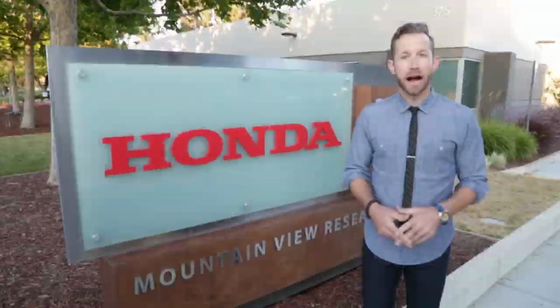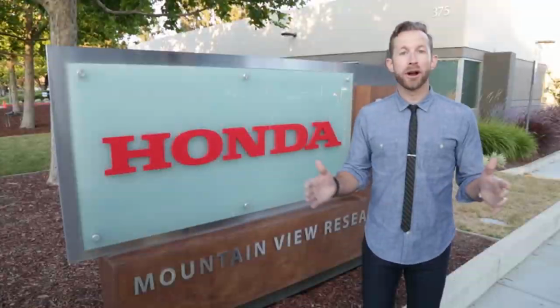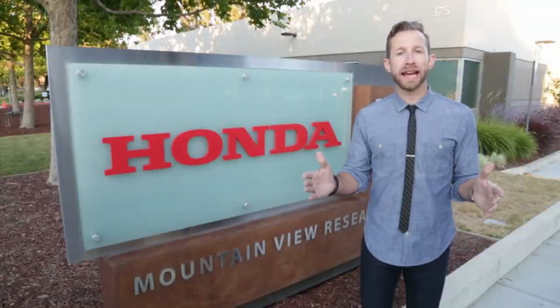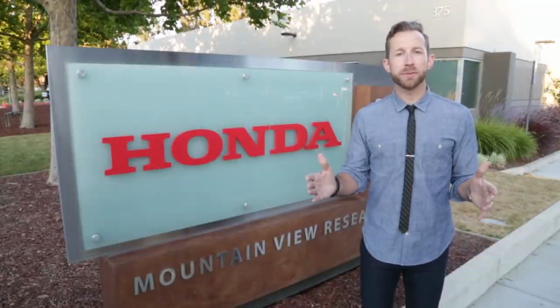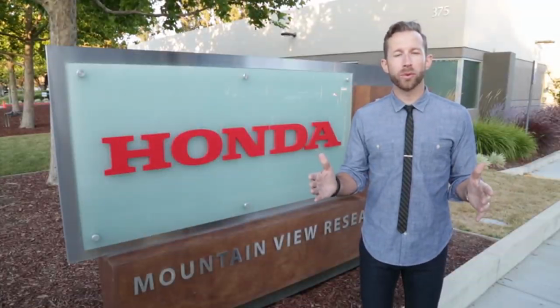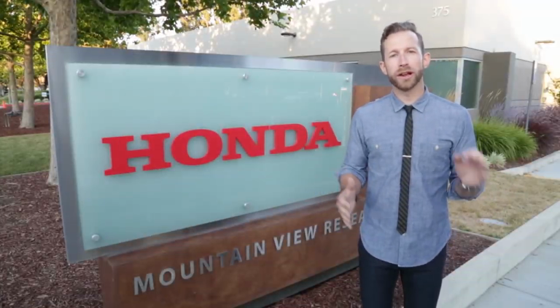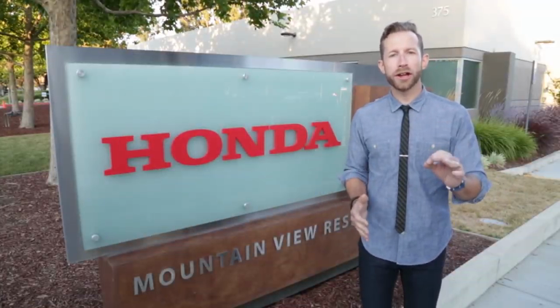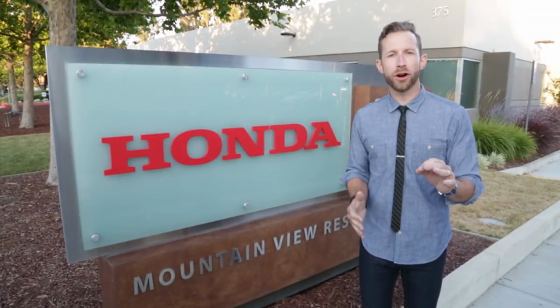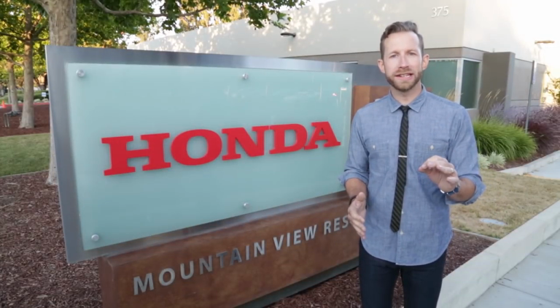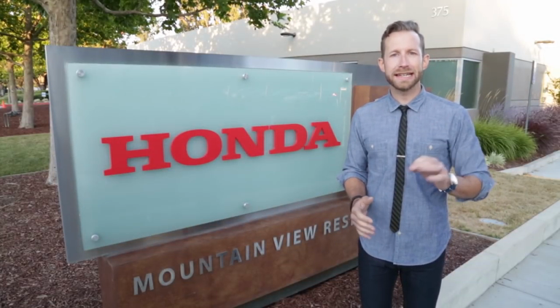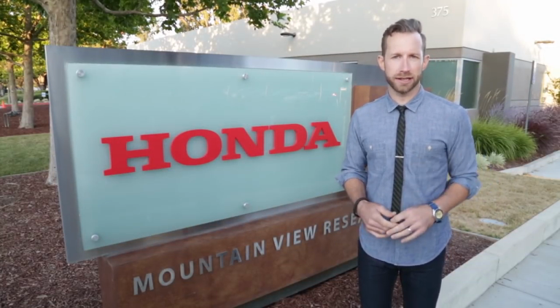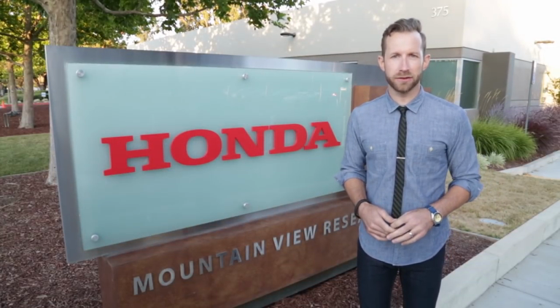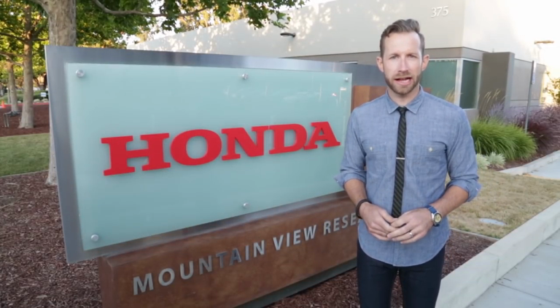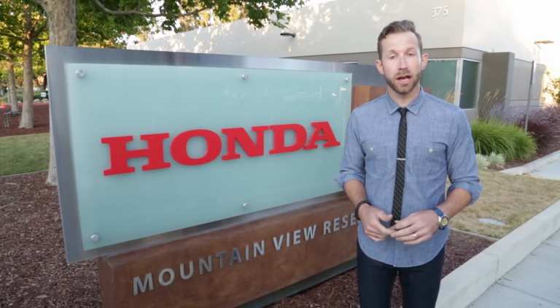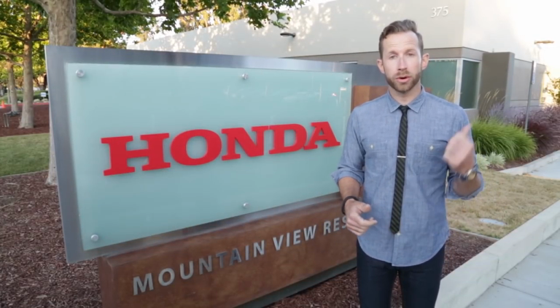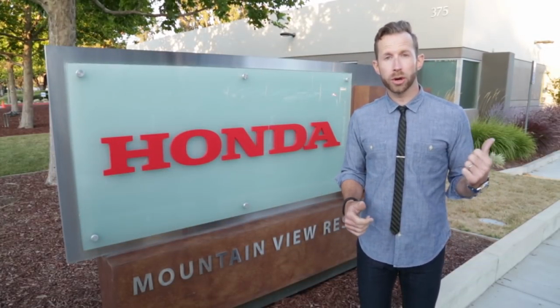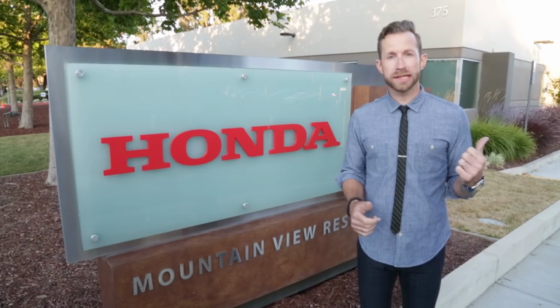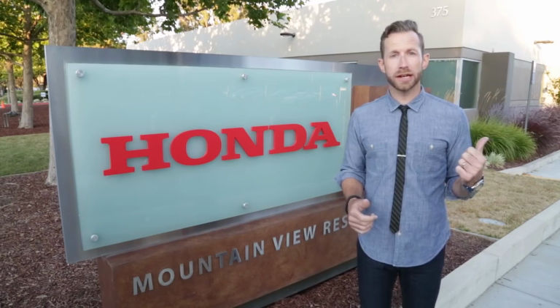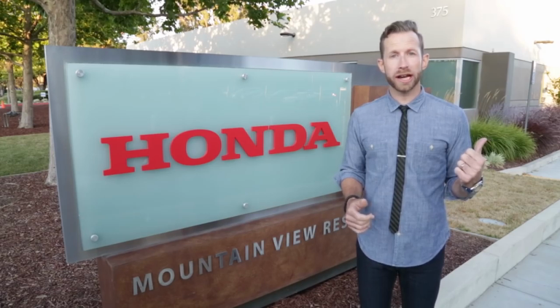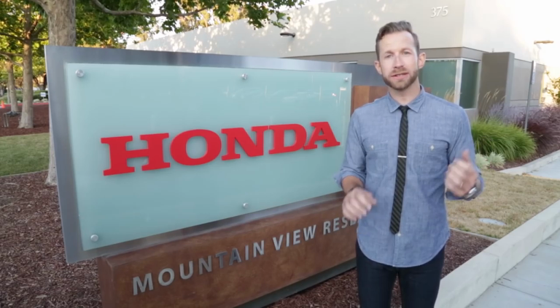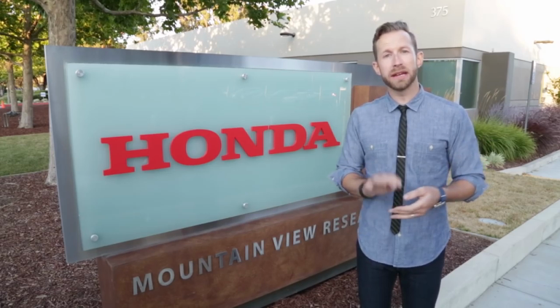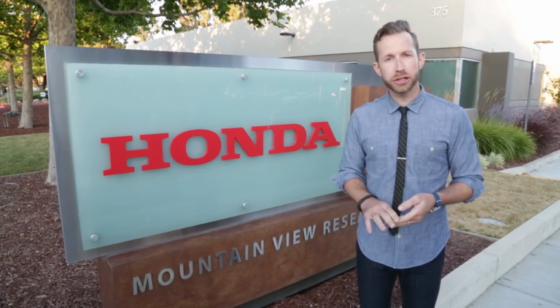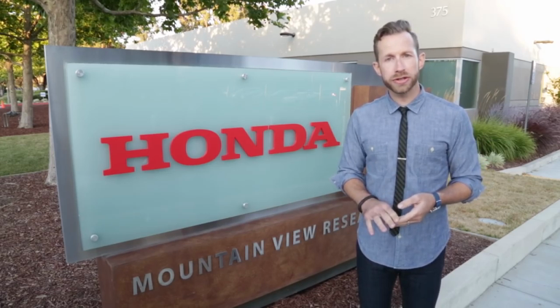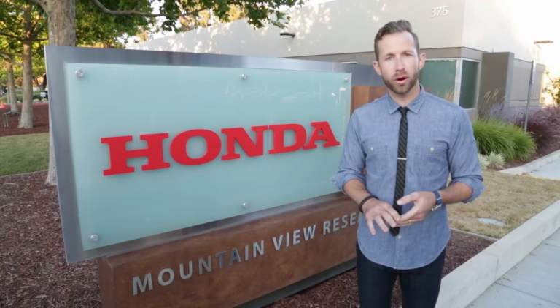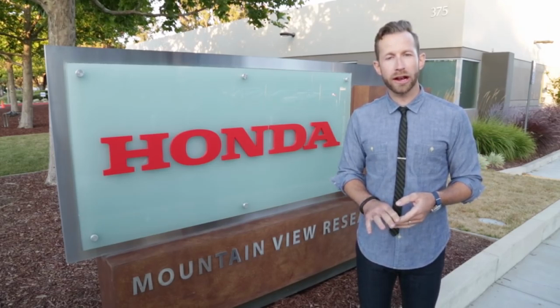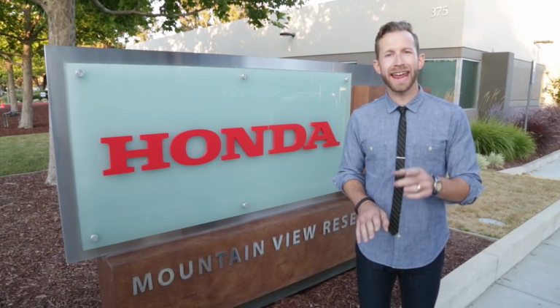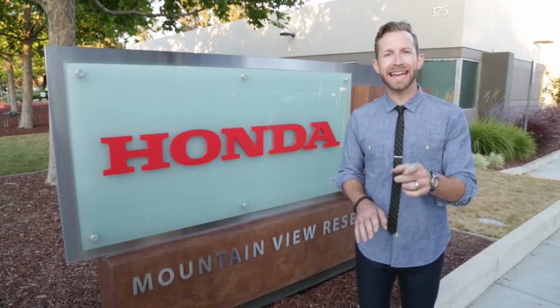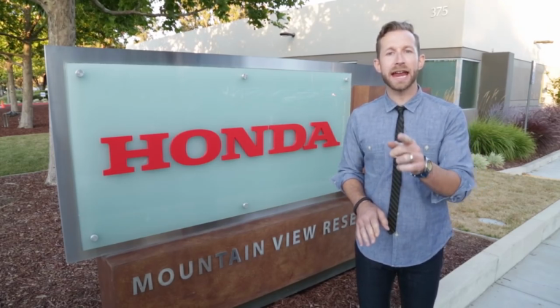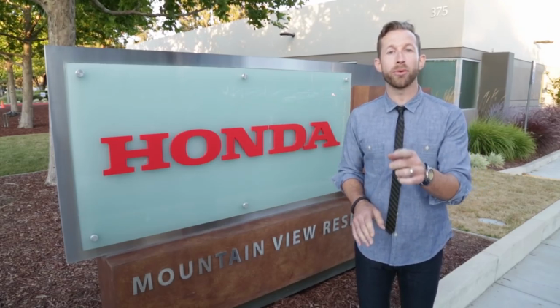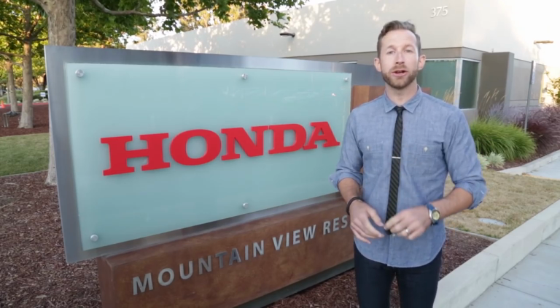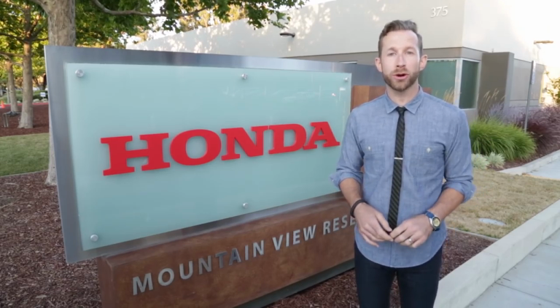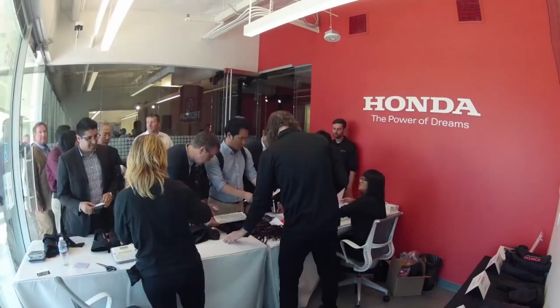I'm Bradley Hasemeyer. We're at Honda R&D in Silicon Valley. We're going to go inside and check out some innovations they're working on and a brand new car.